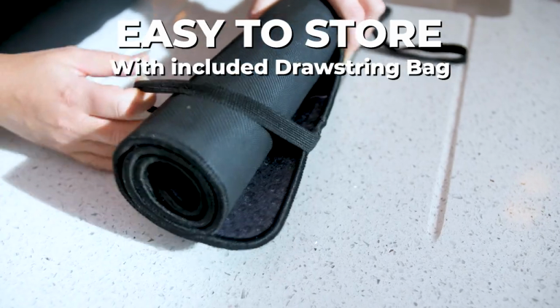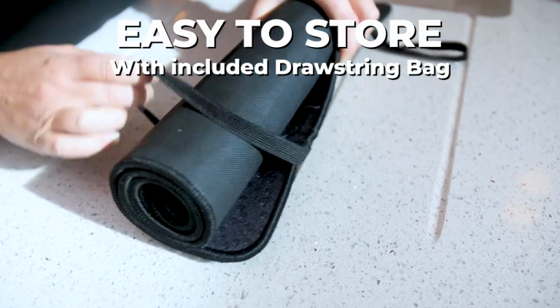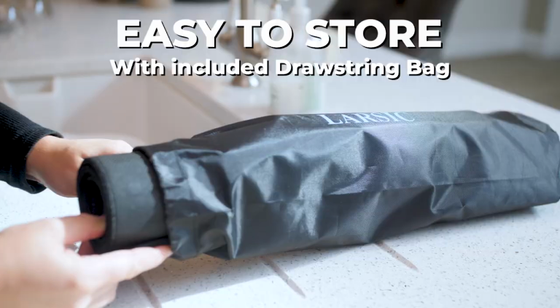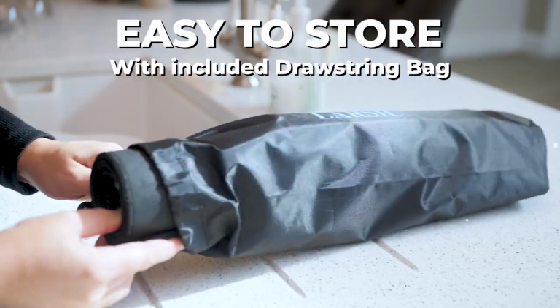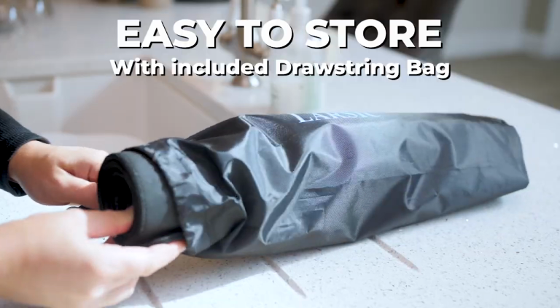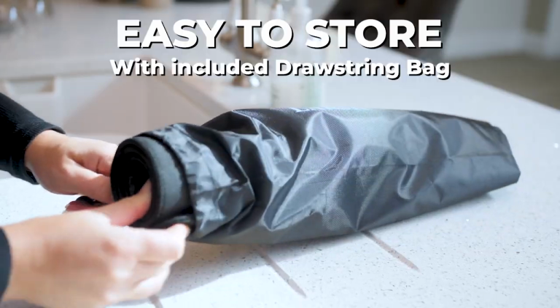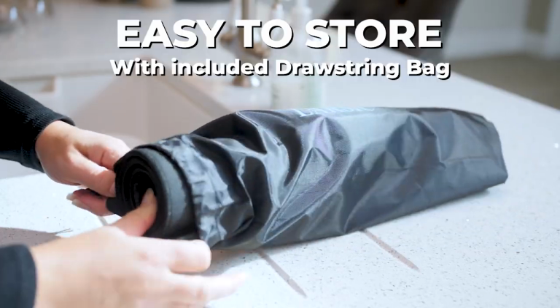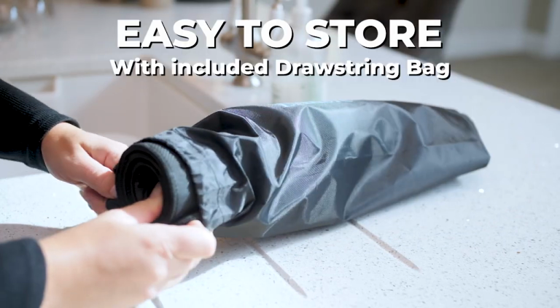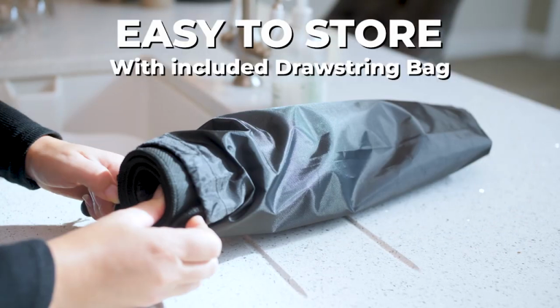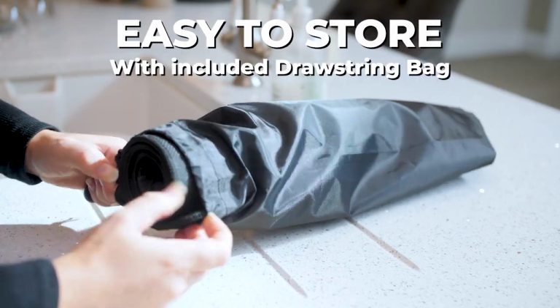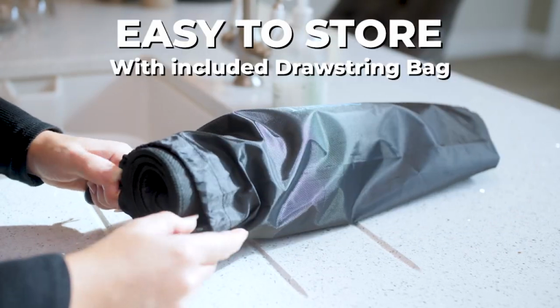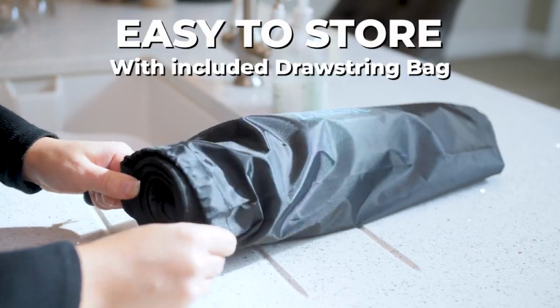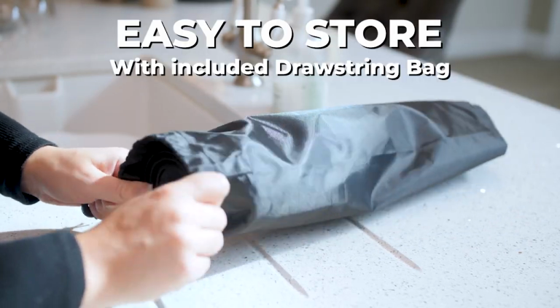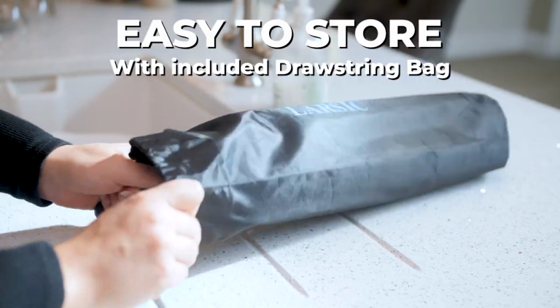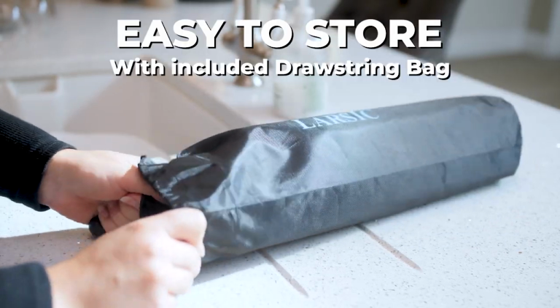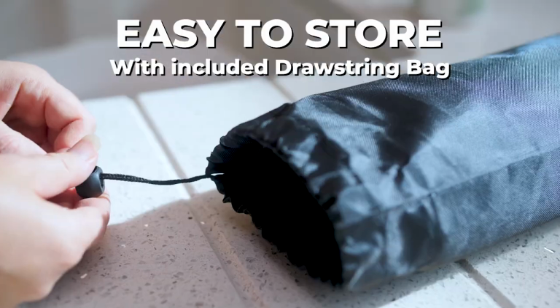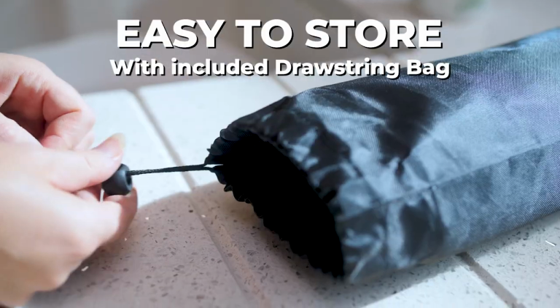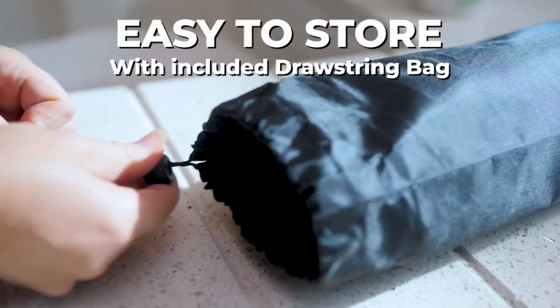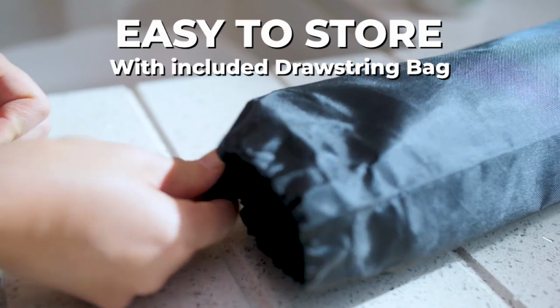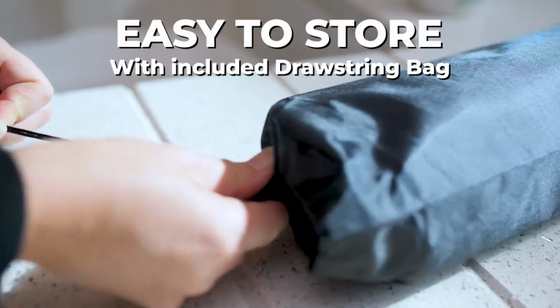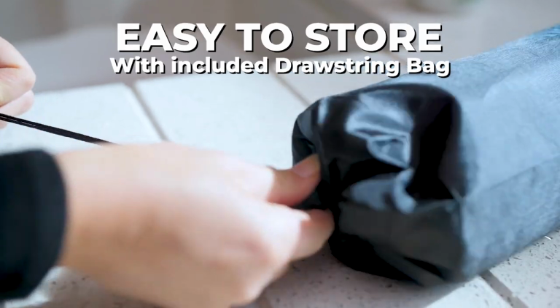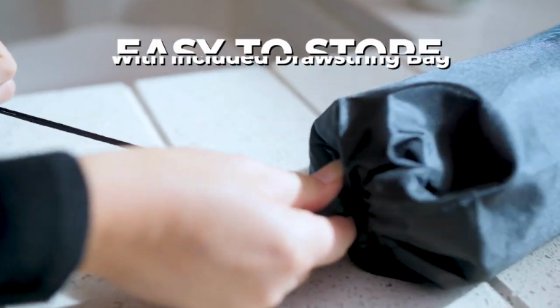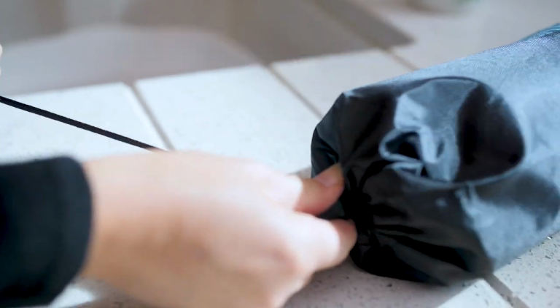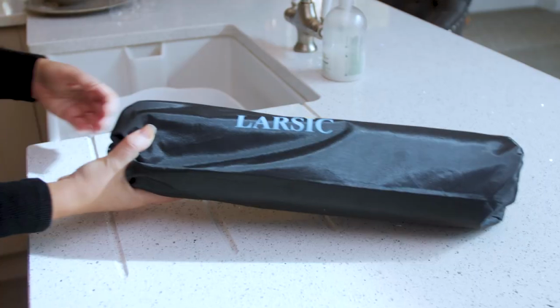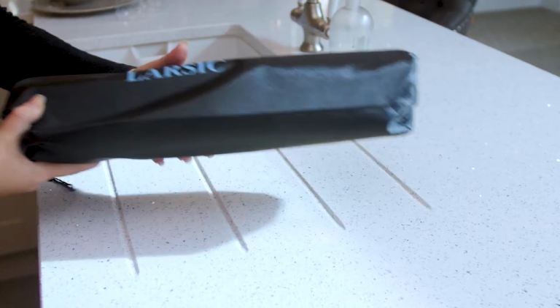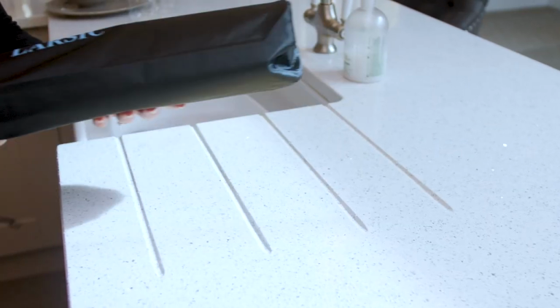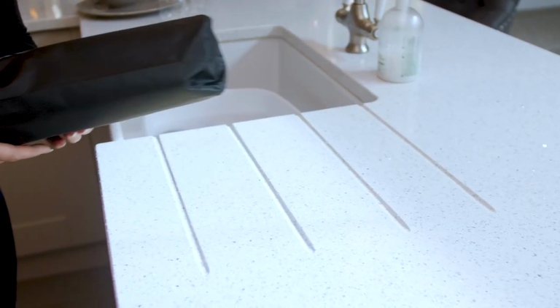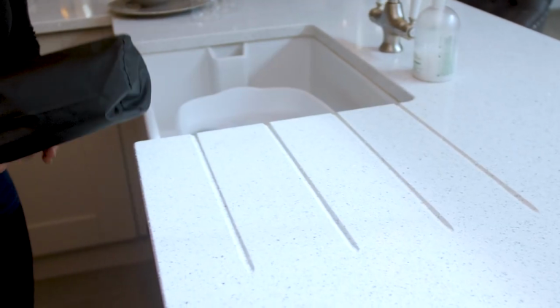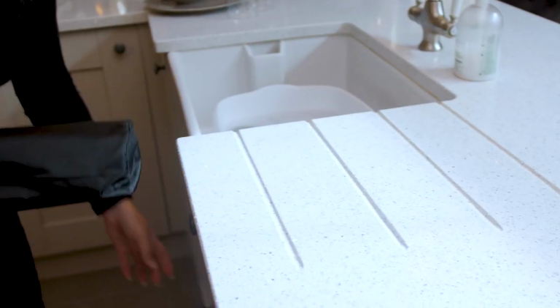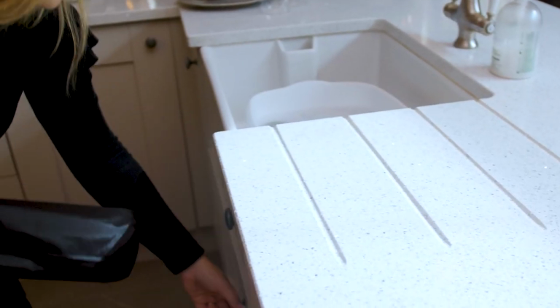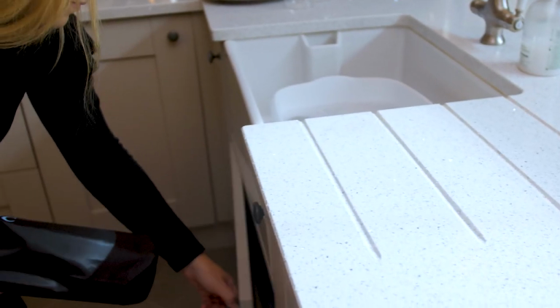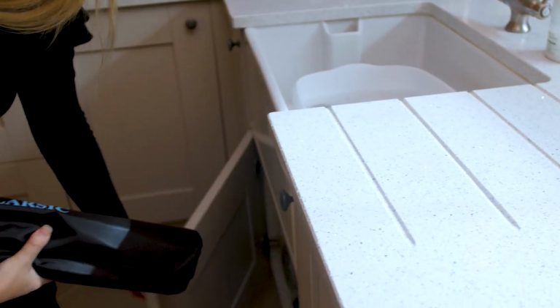When not in use, the Larsic Dish Drying Pad can be rolled up and stored under your sink in its included drawstring bag.